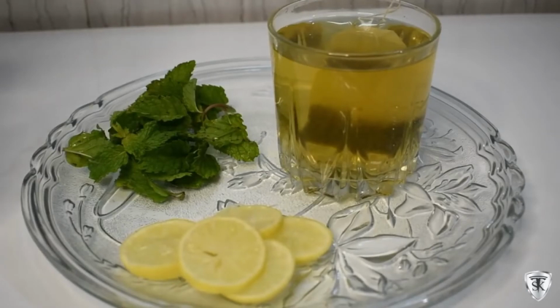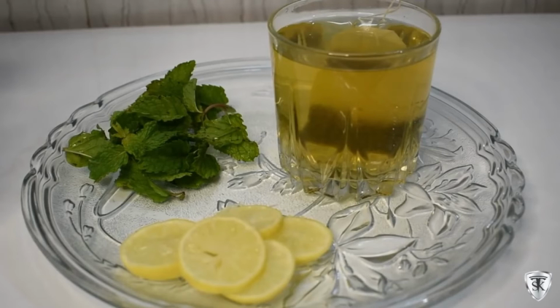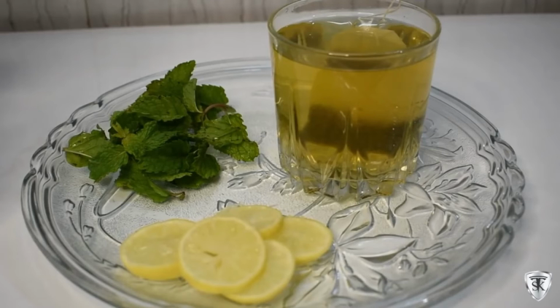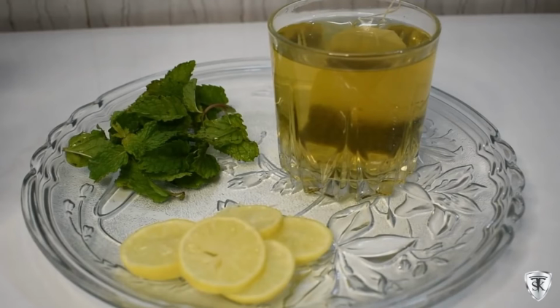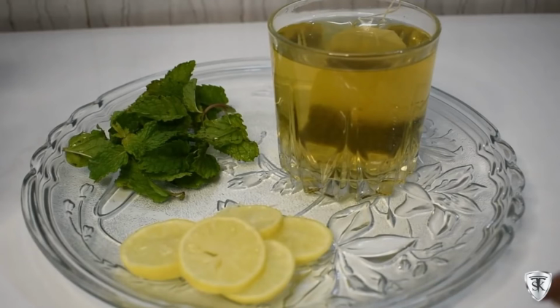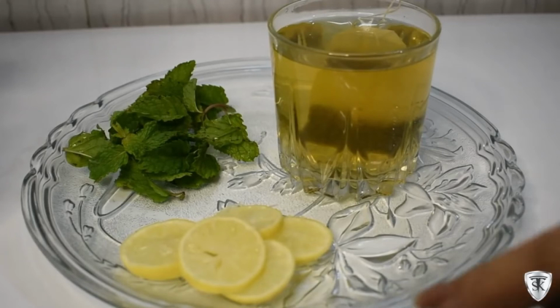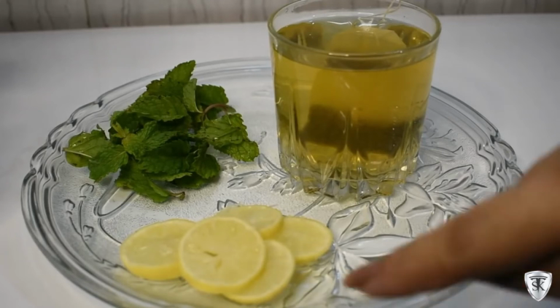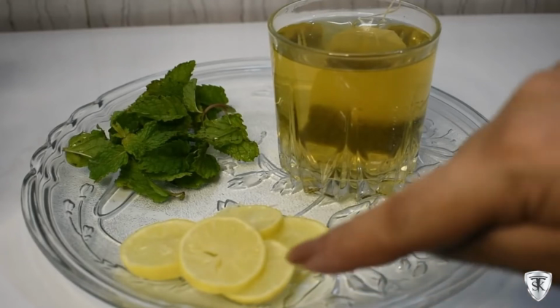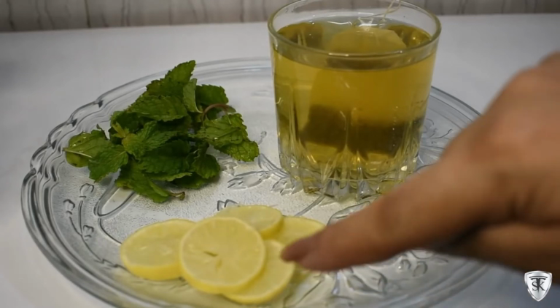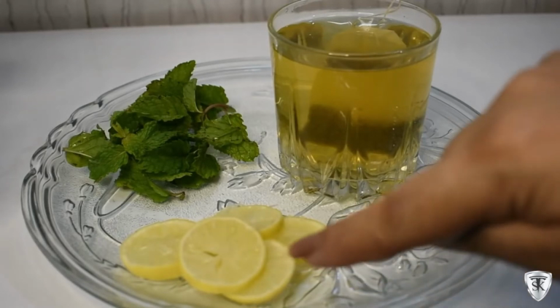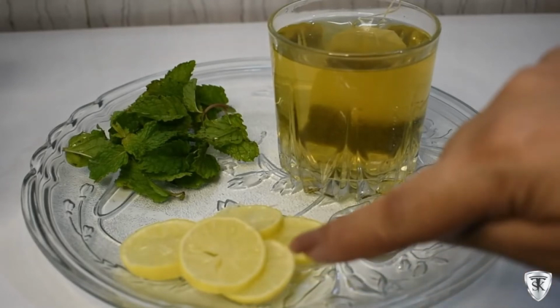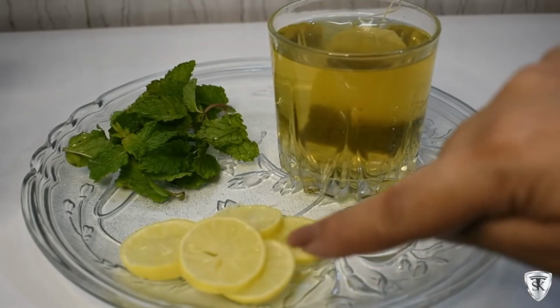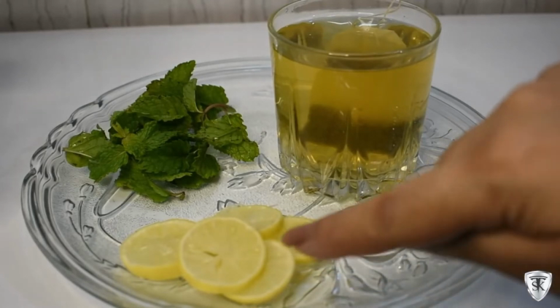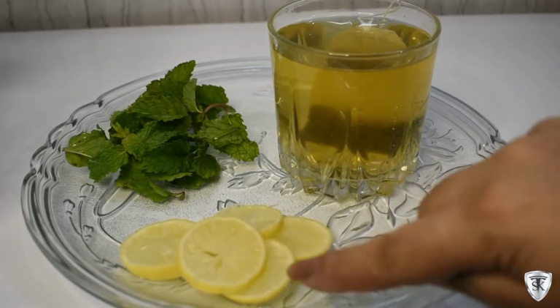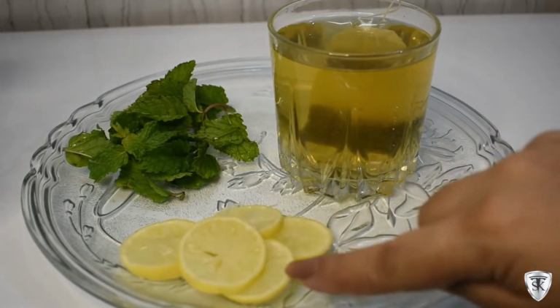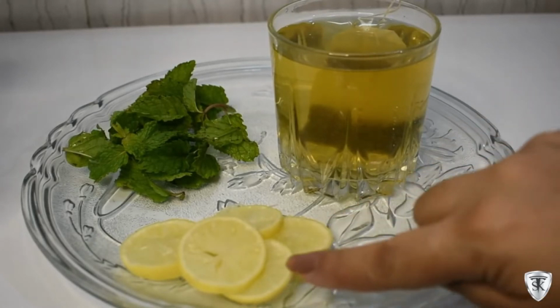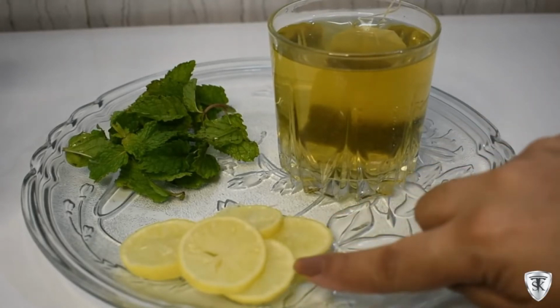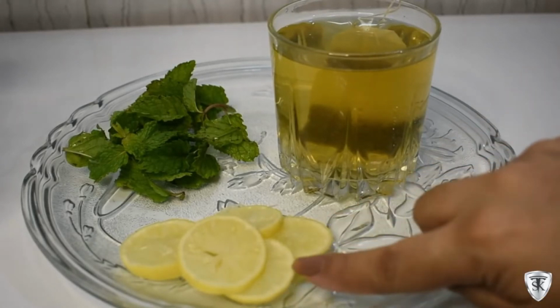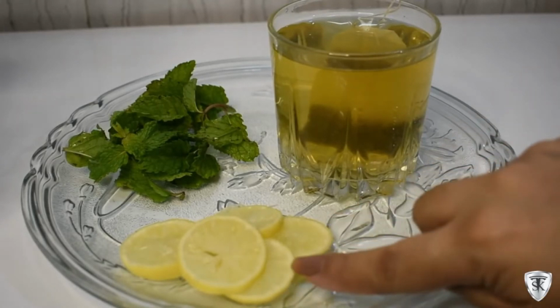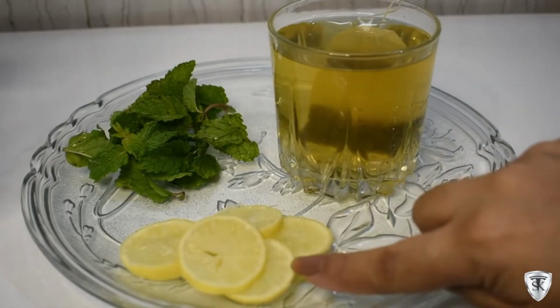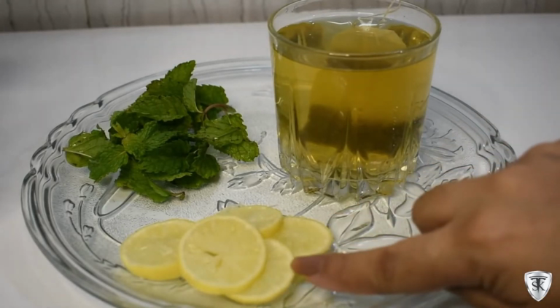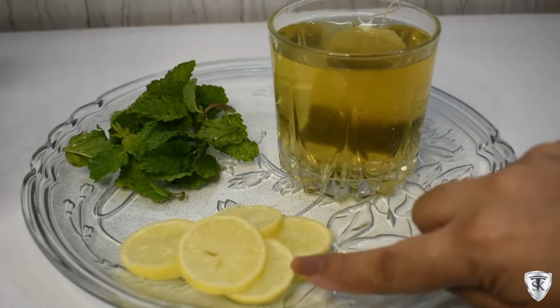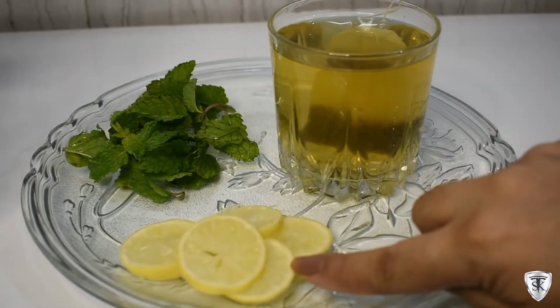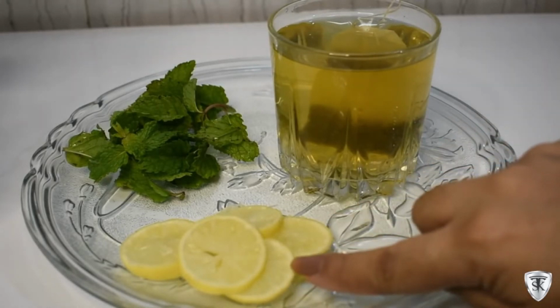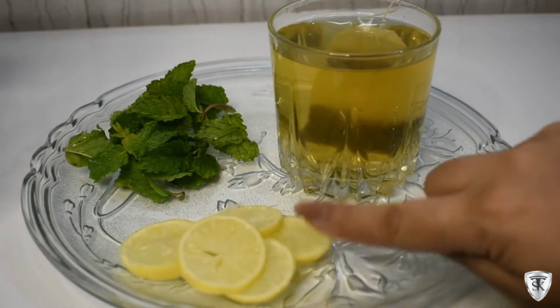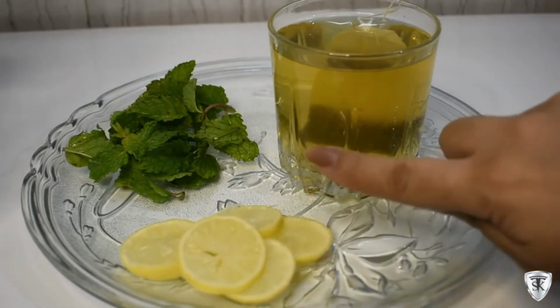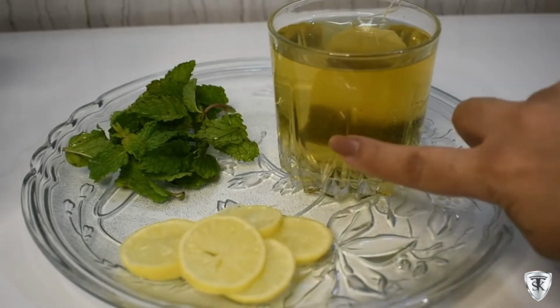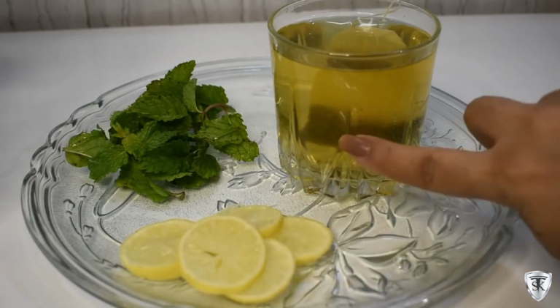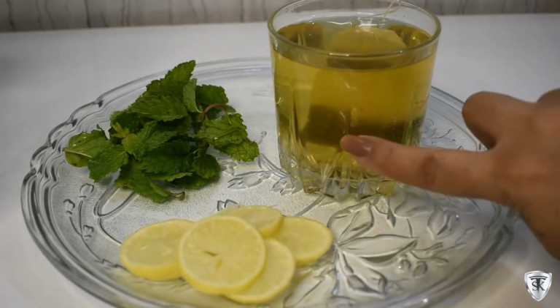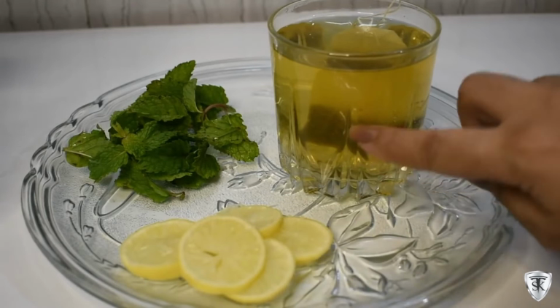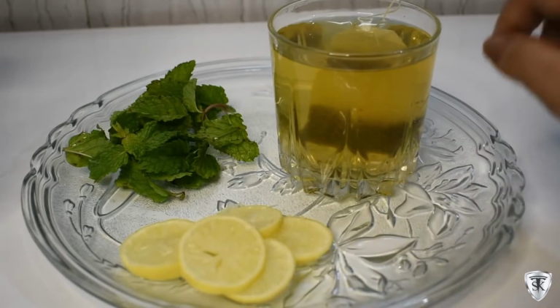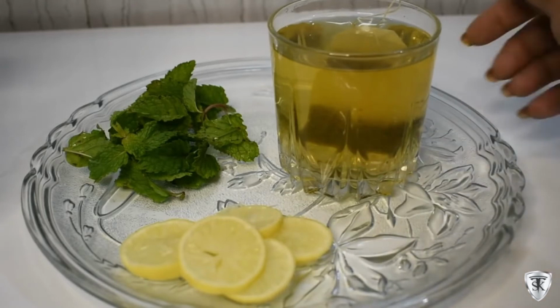In this detox water, we're using green tea, lemon and mint. We've already prepared the green tea — we've put a green tea bag in warm water.